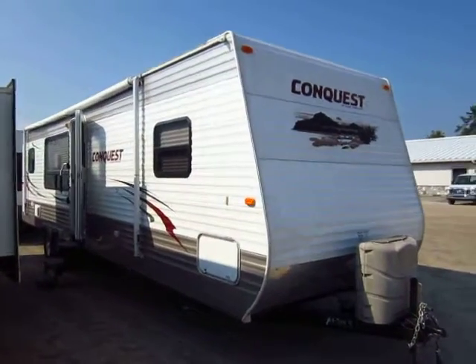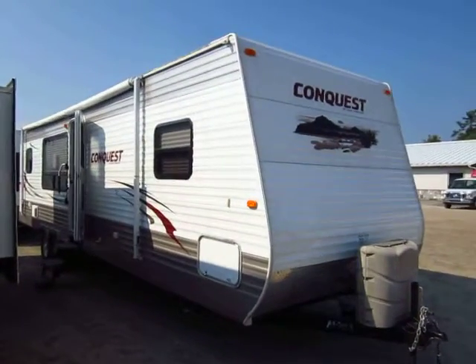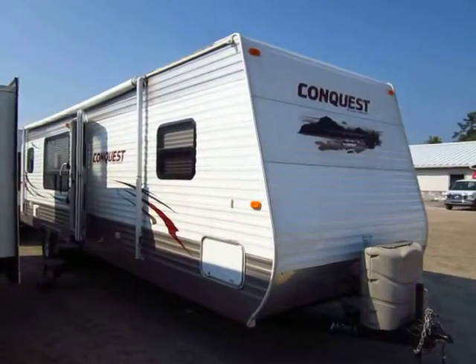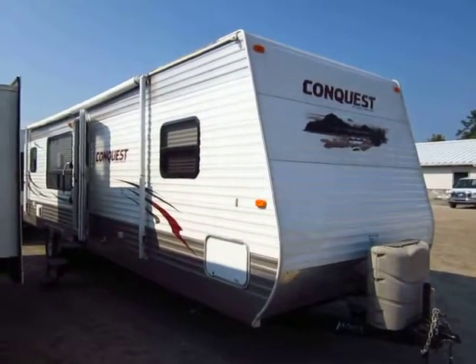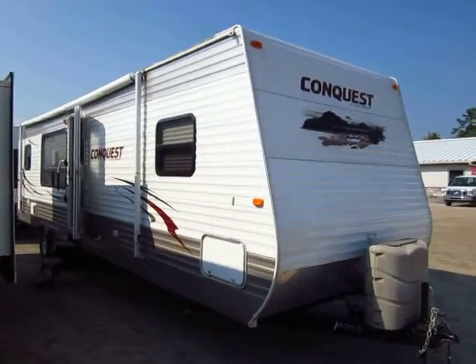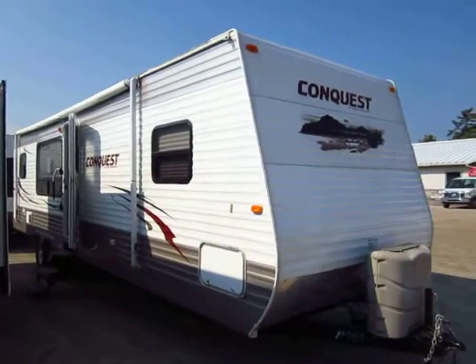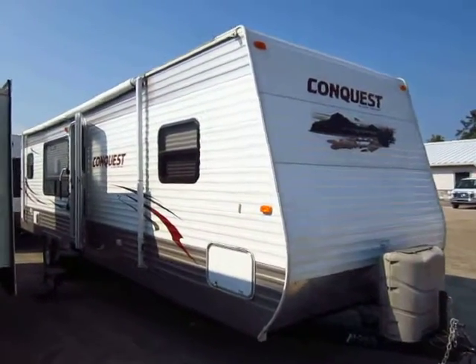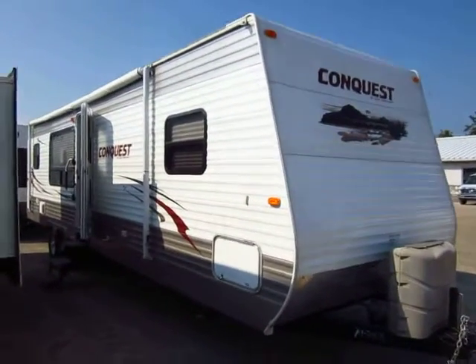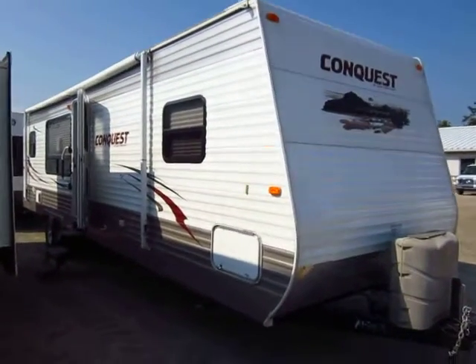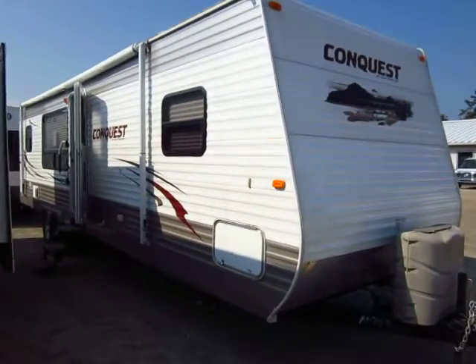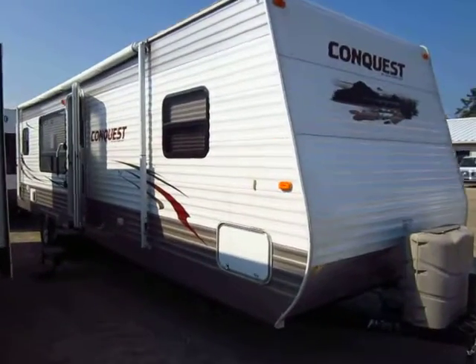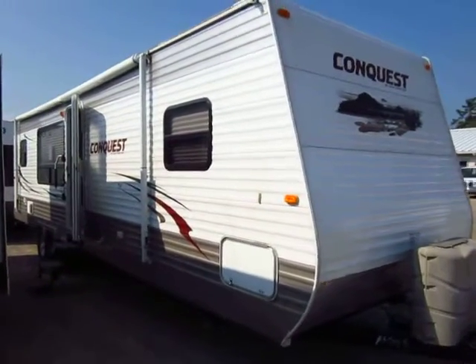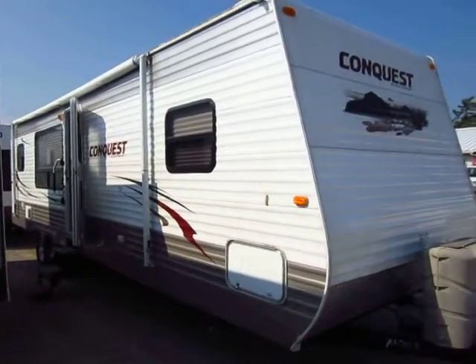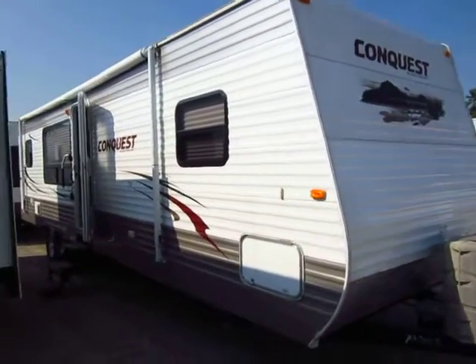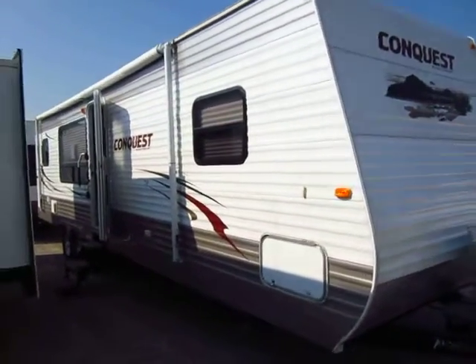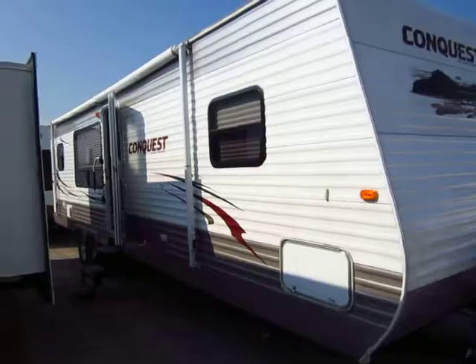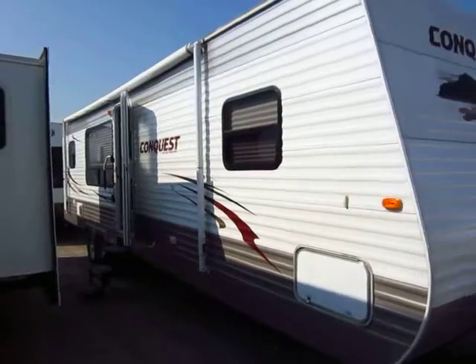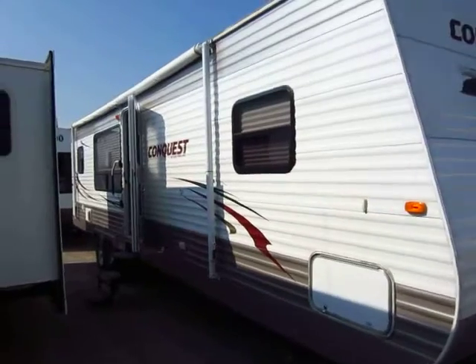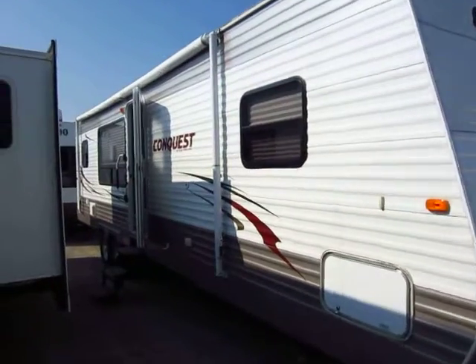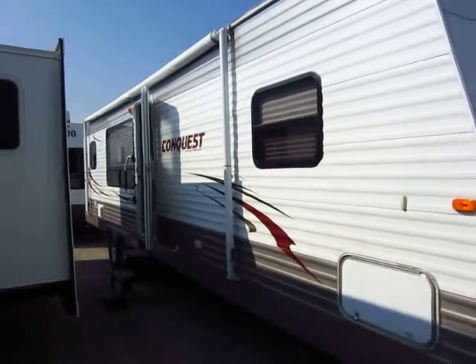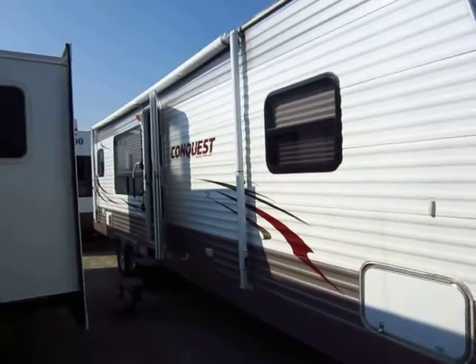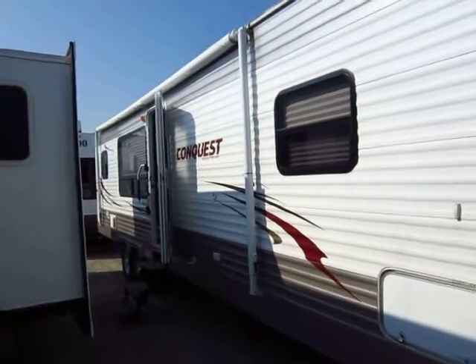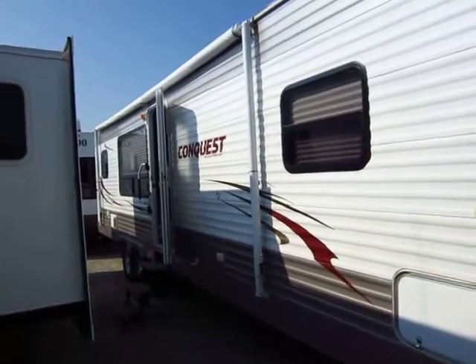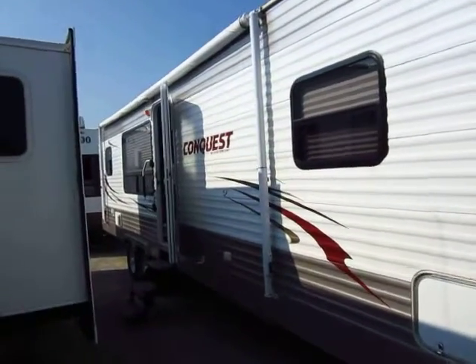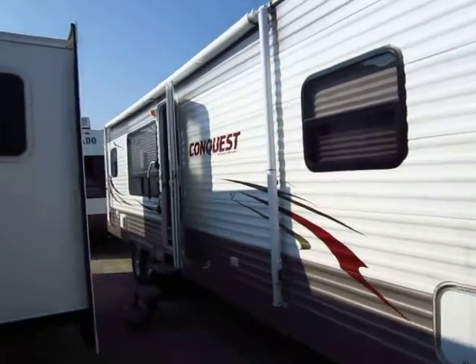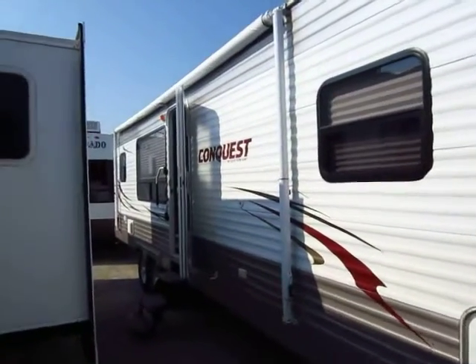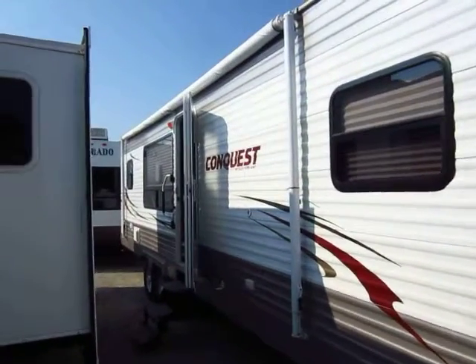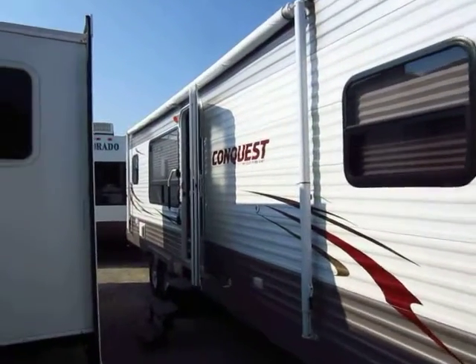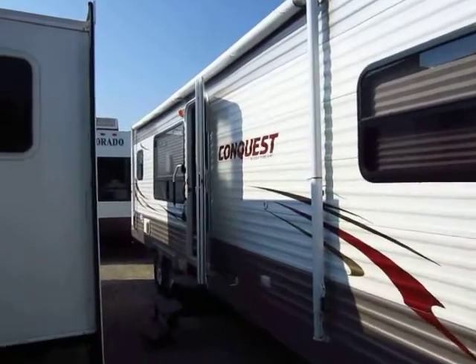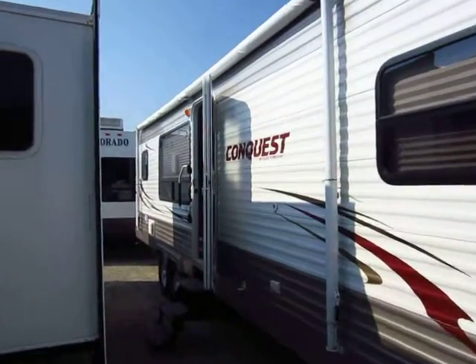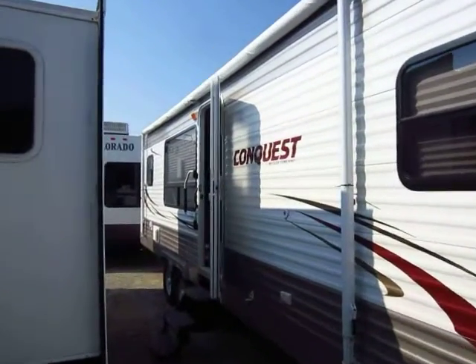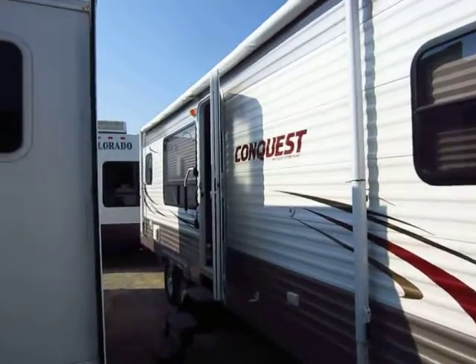This is a Gulfstream Conquest 295 SBW. This is a rear kitchen model.